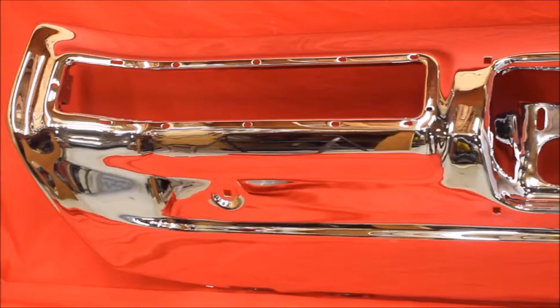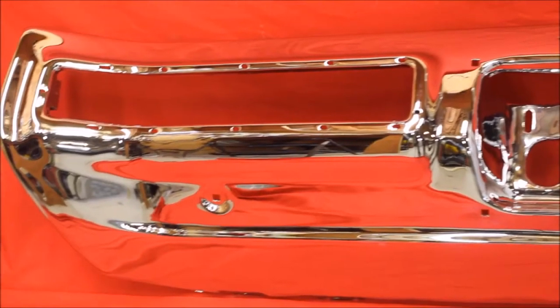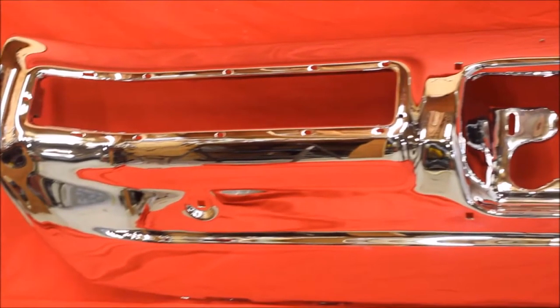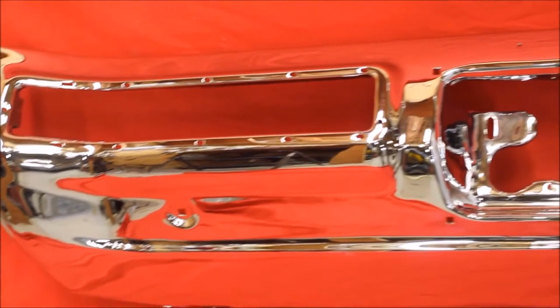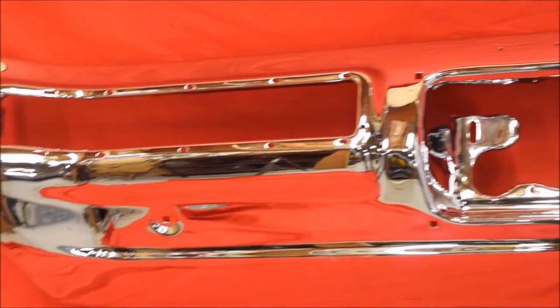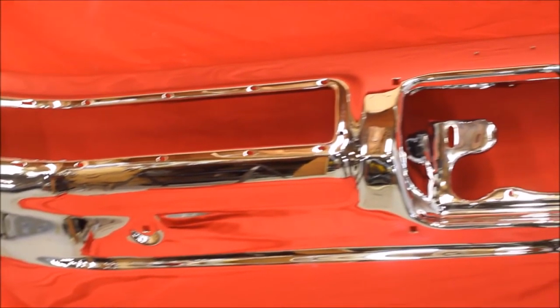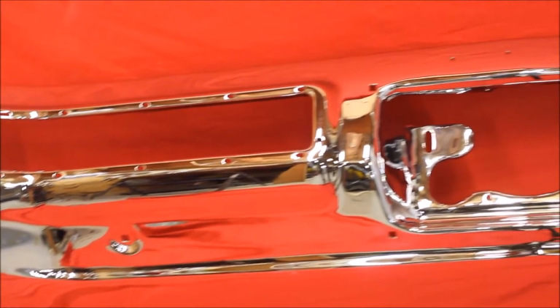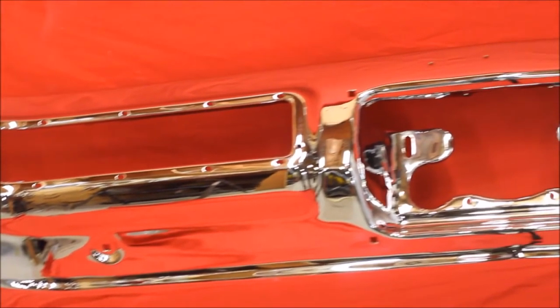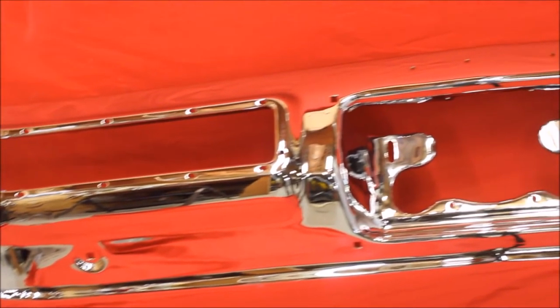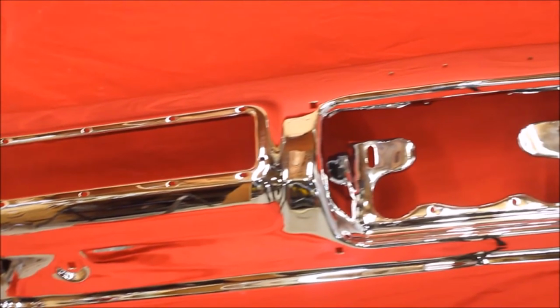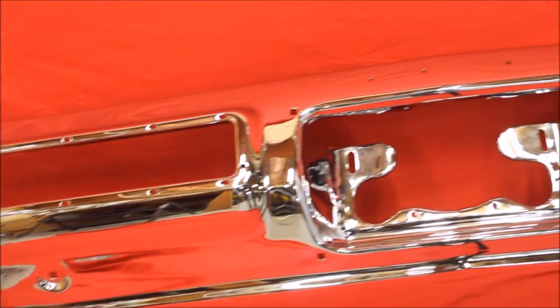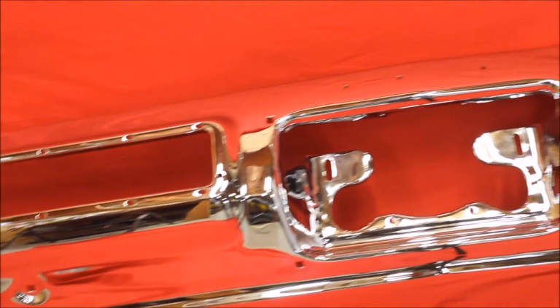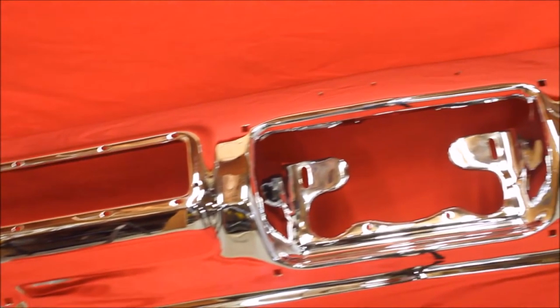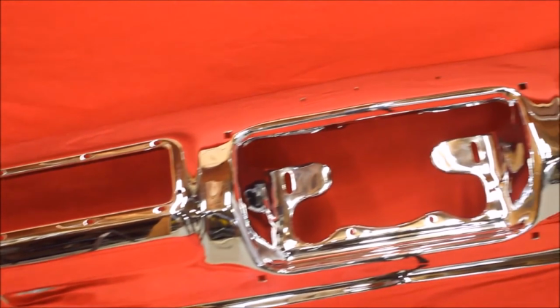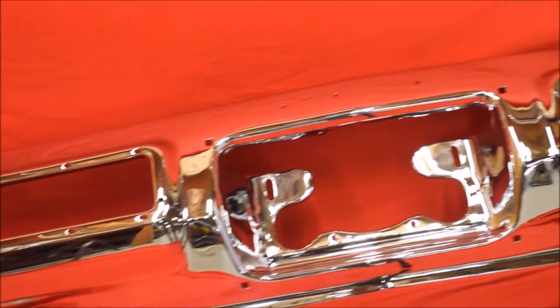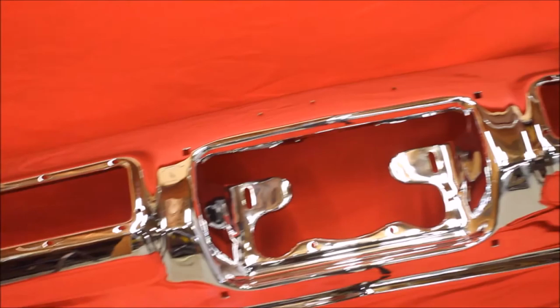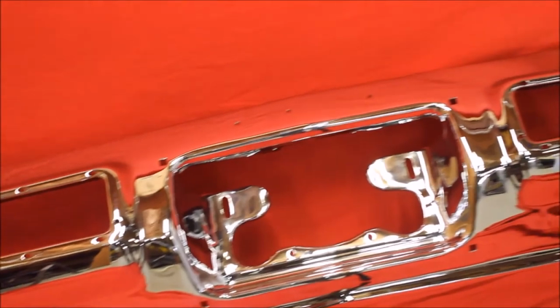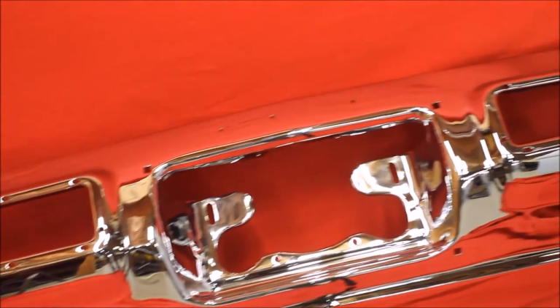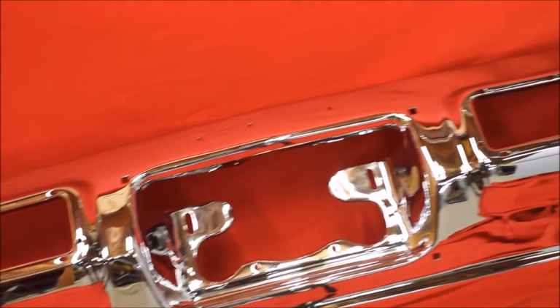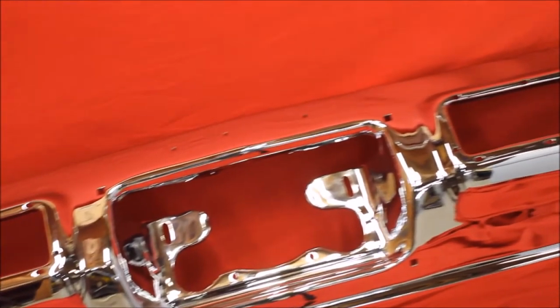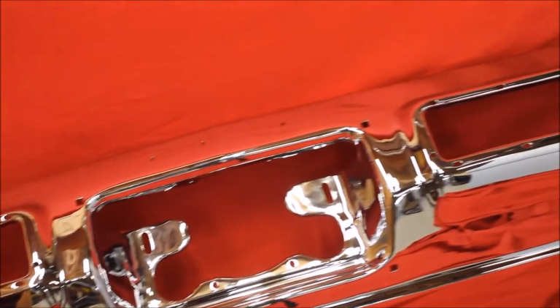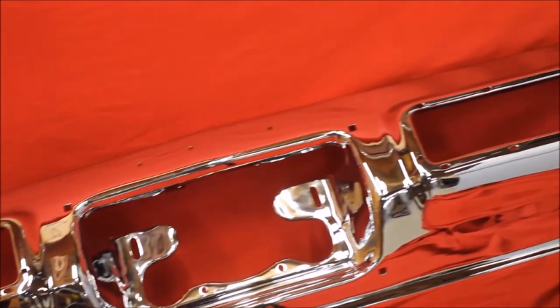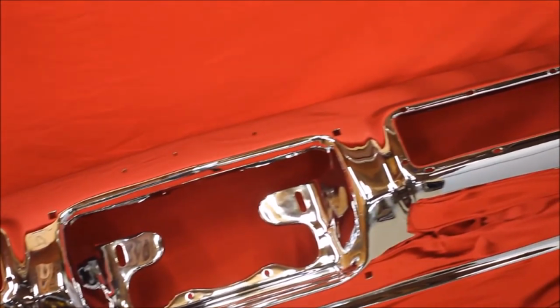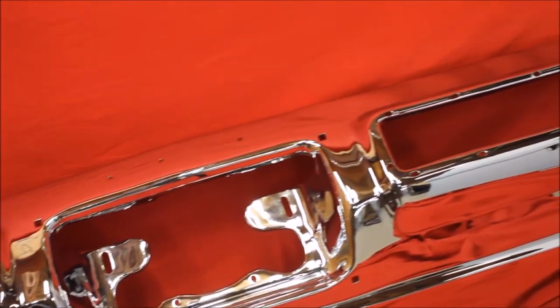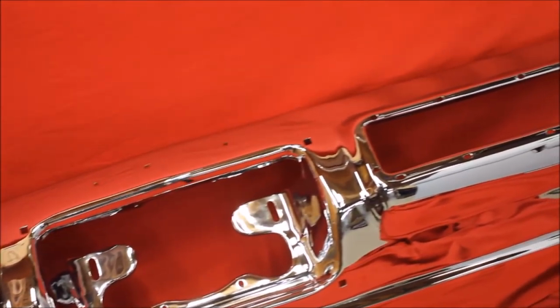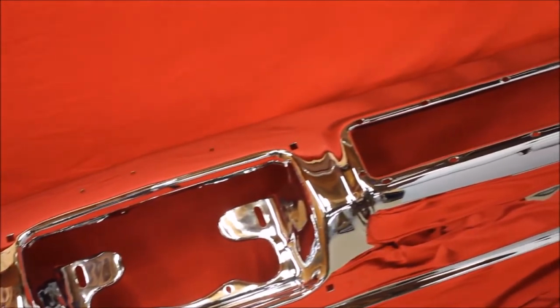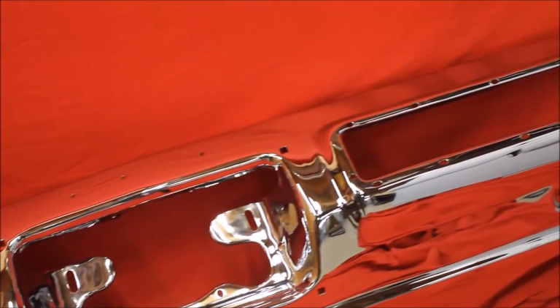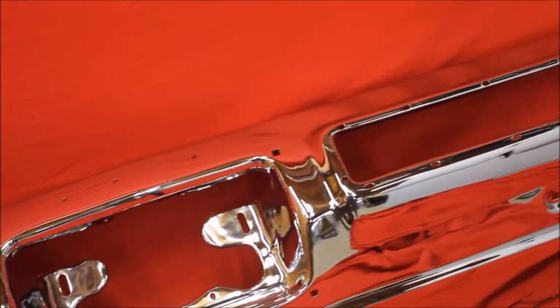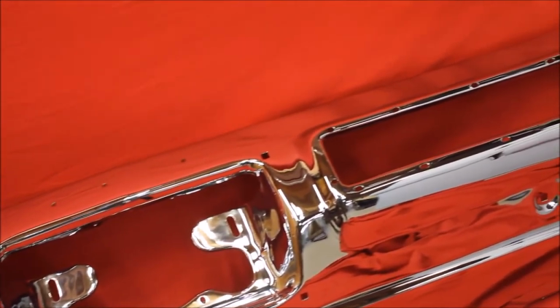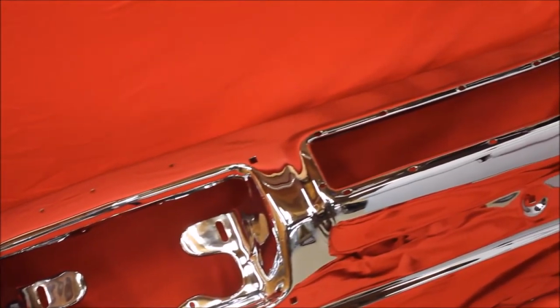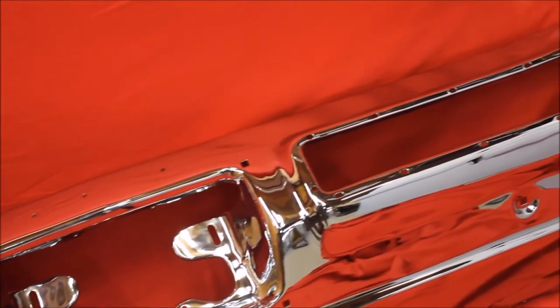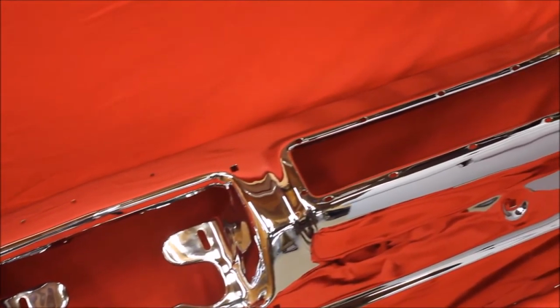Here's another re-chromed Skylark bumper we just finished. Very nice.